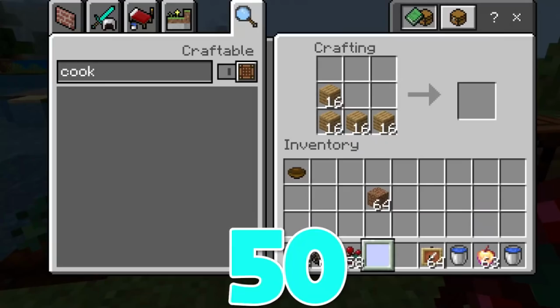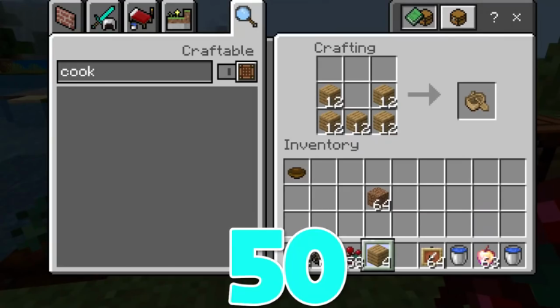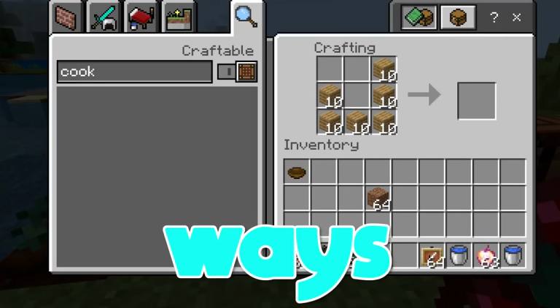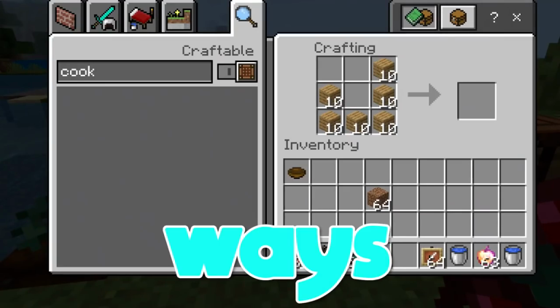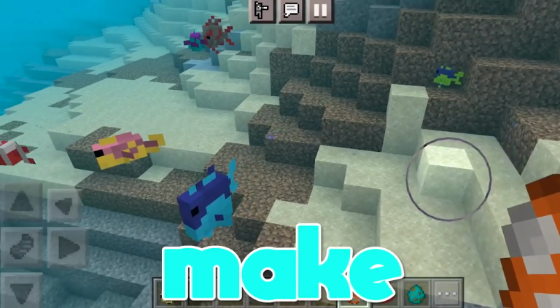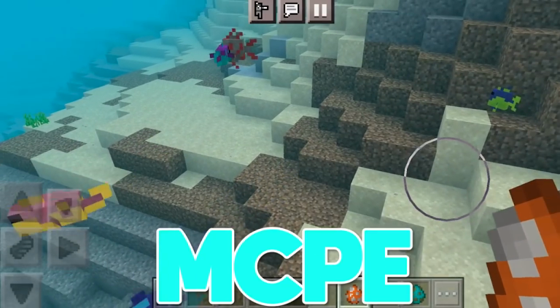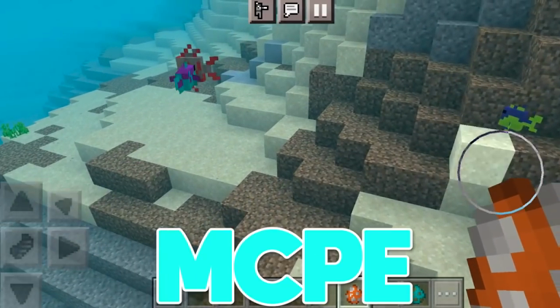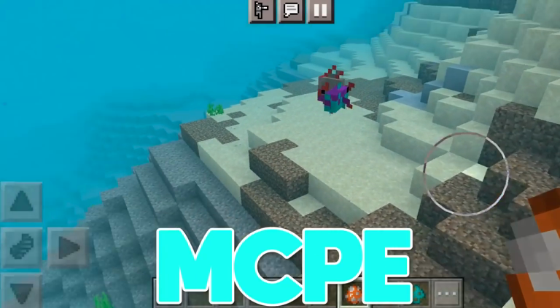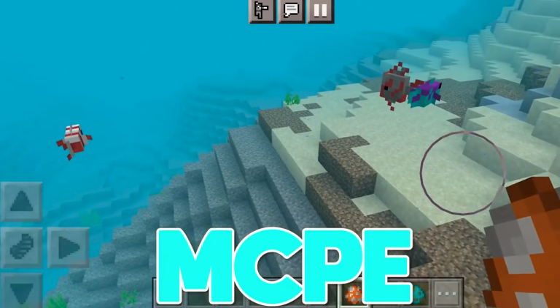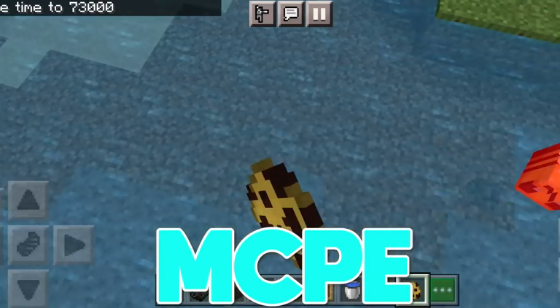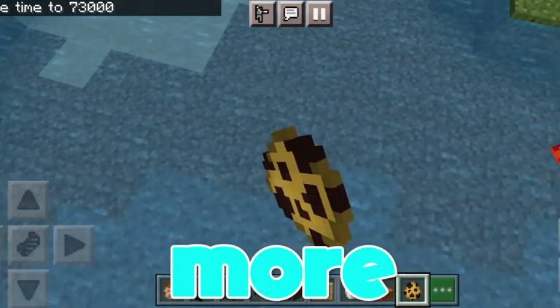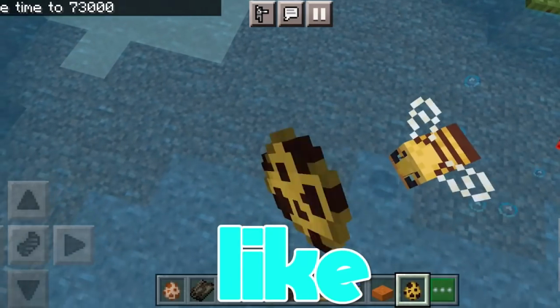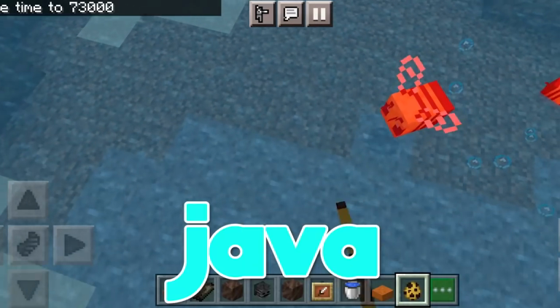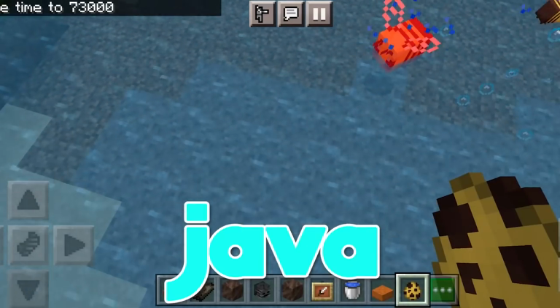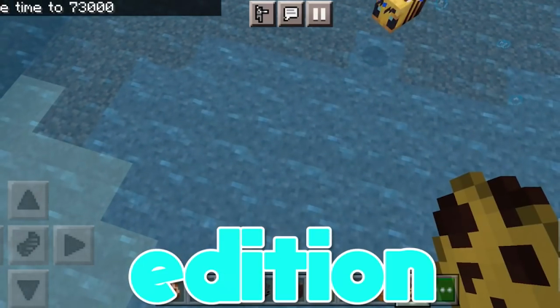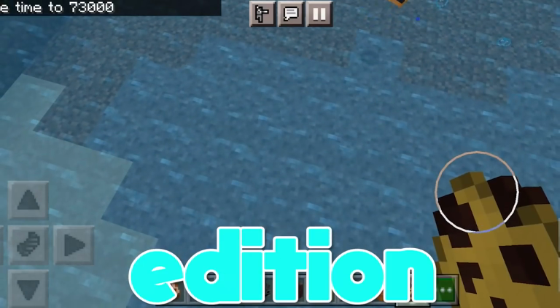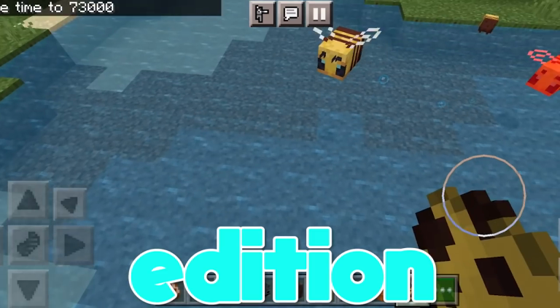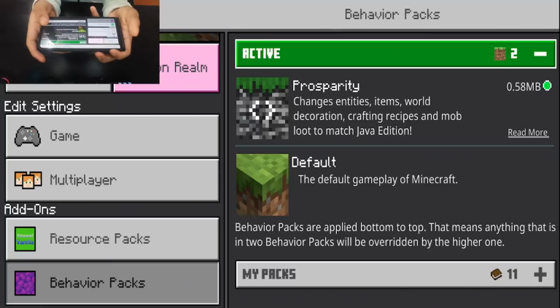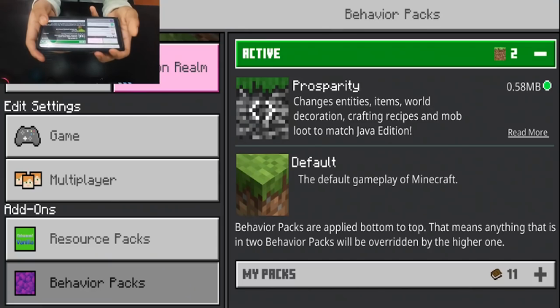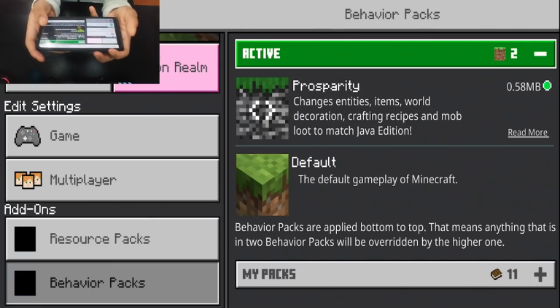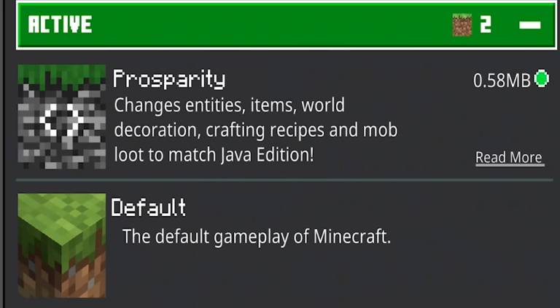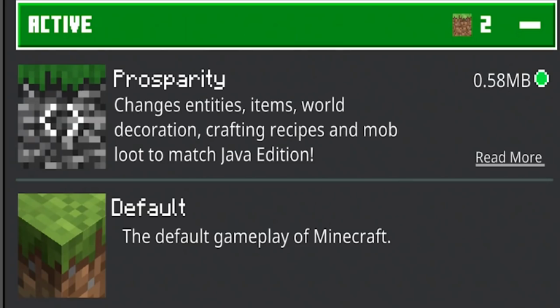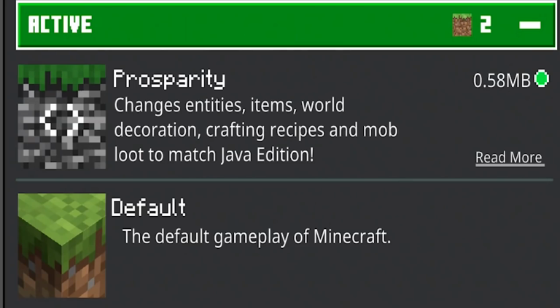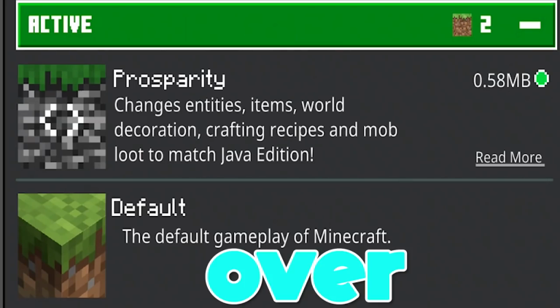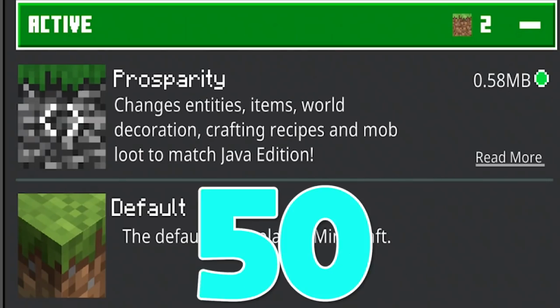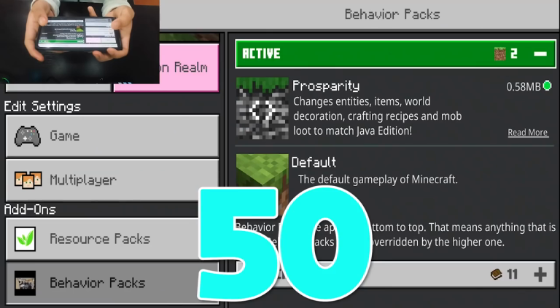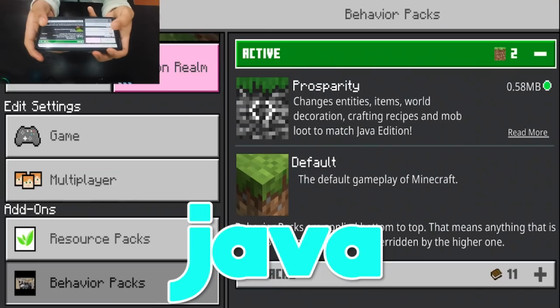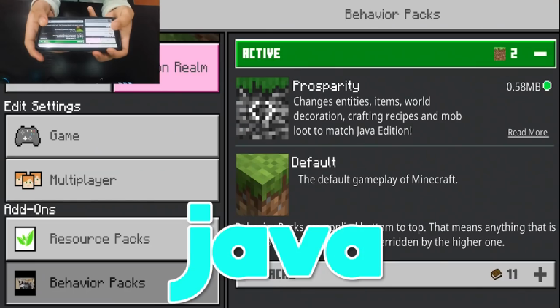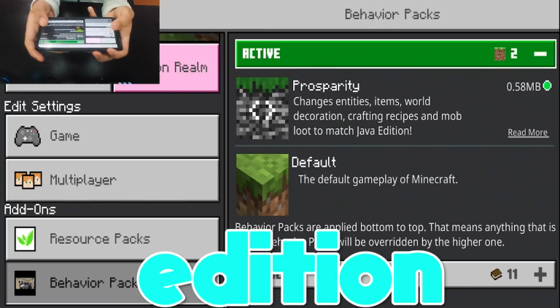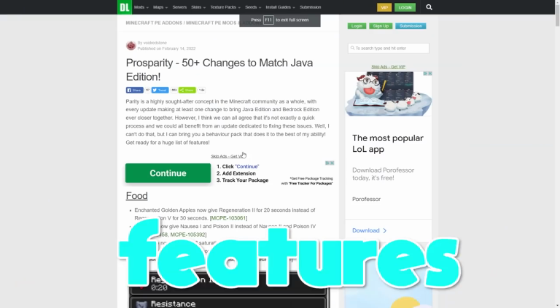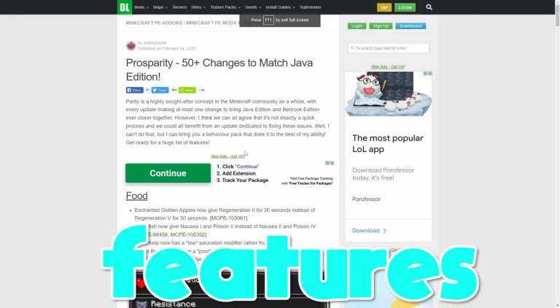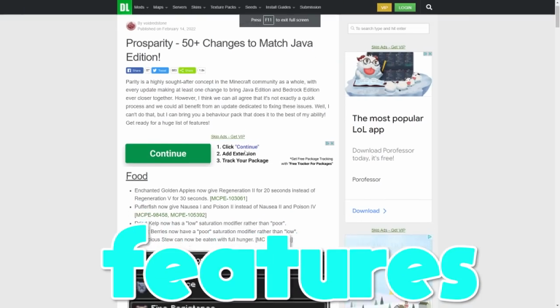50 ways to make MCPE more like Java Edition. This add-on adds over 50 Java Edition features.